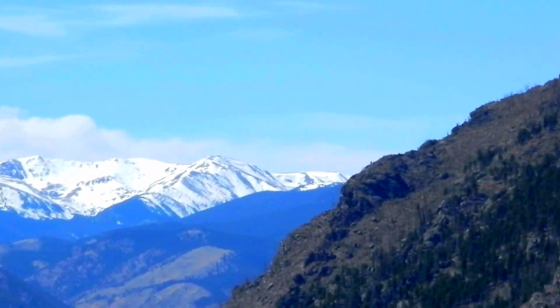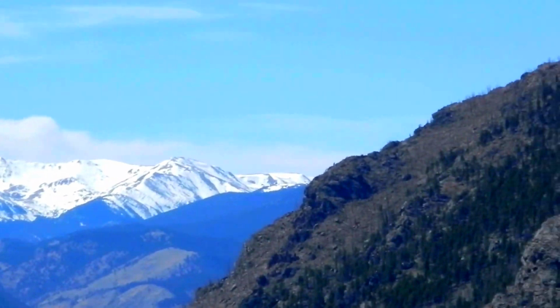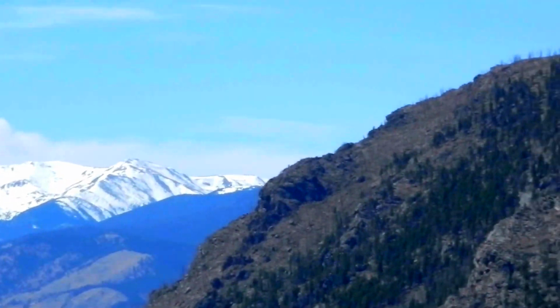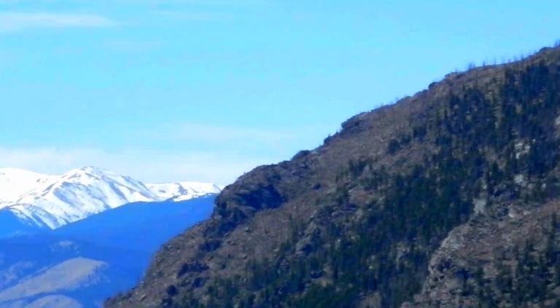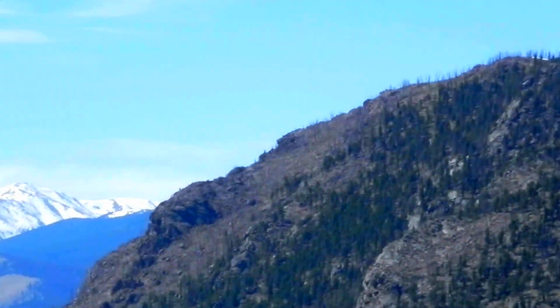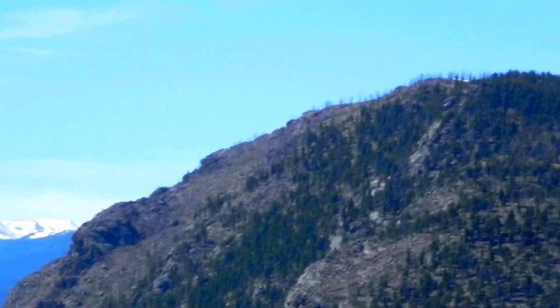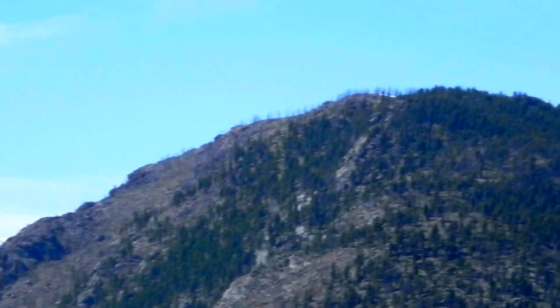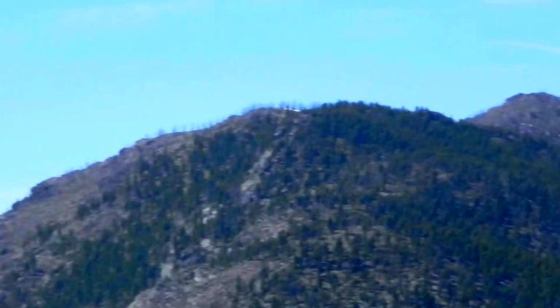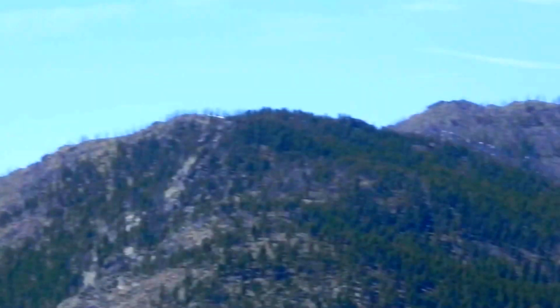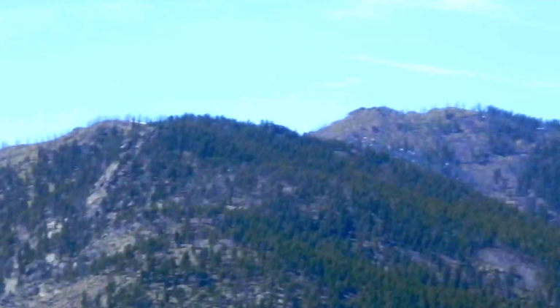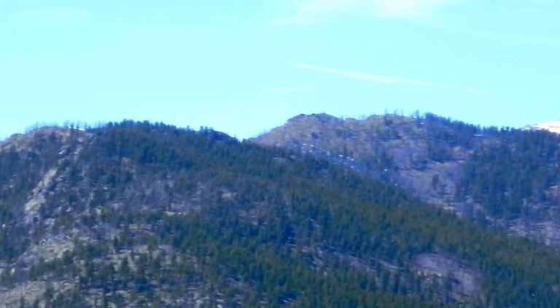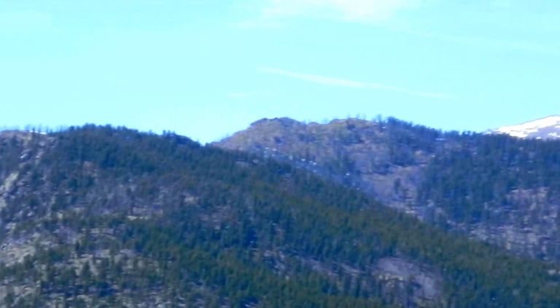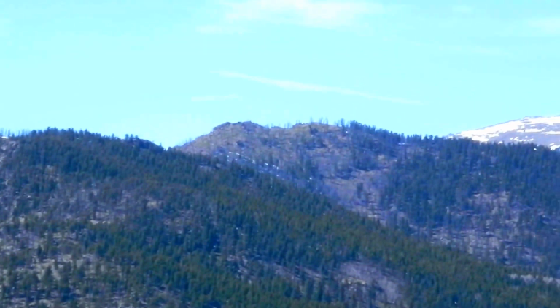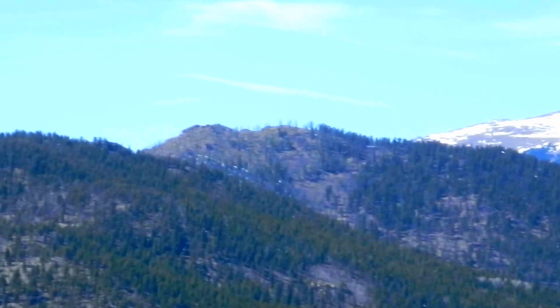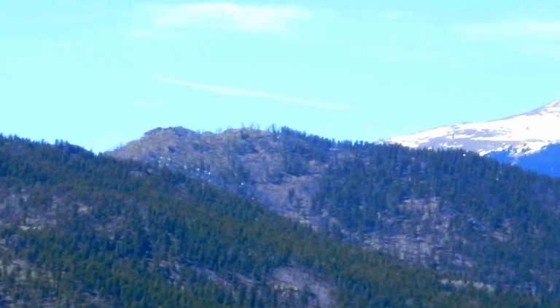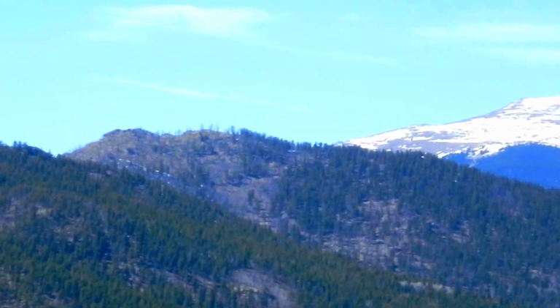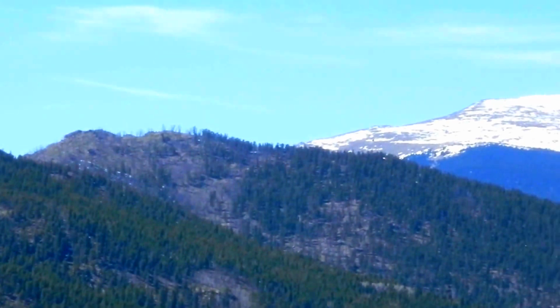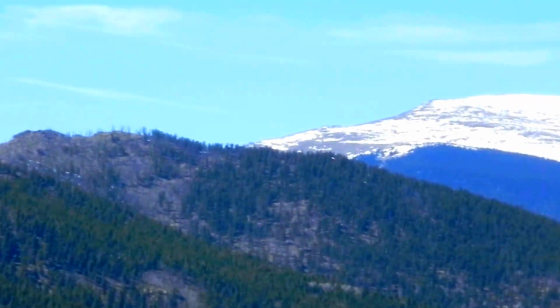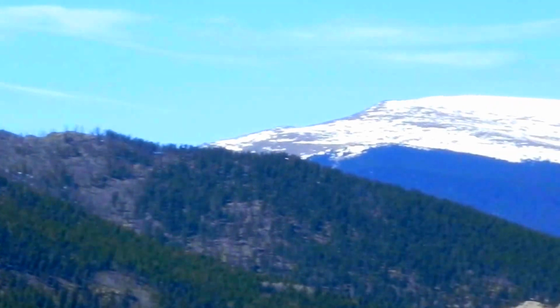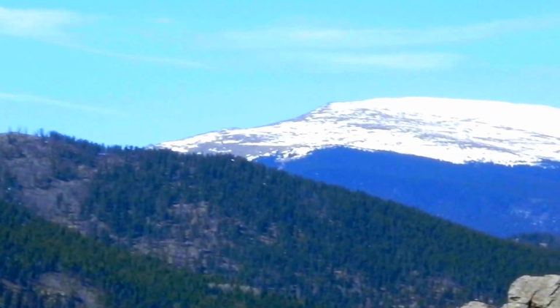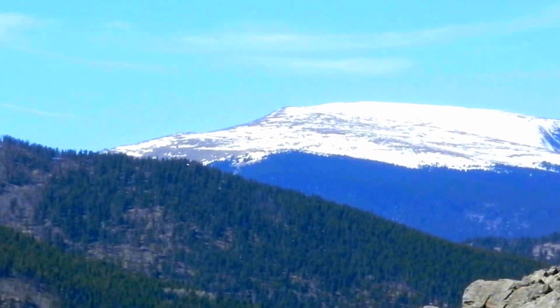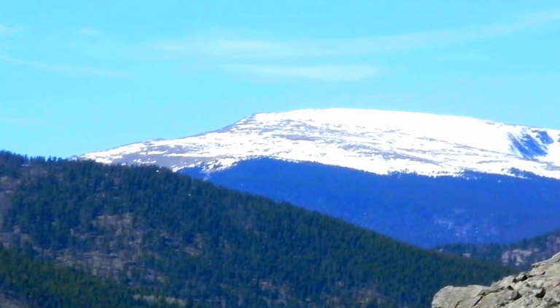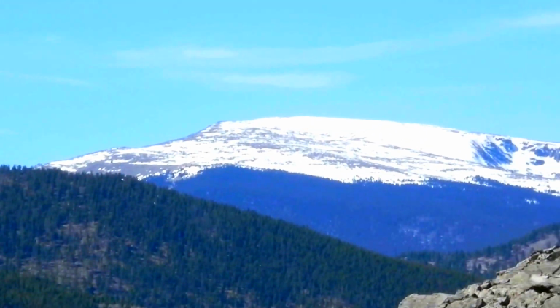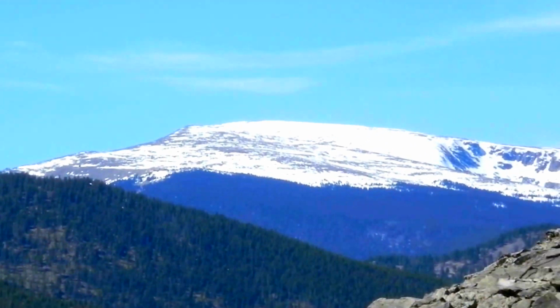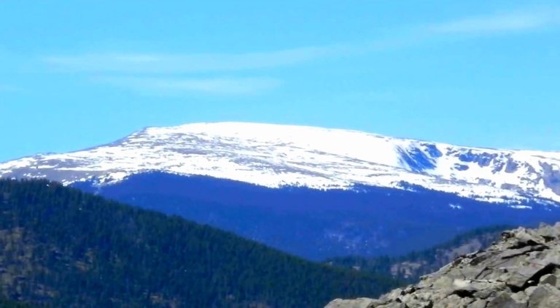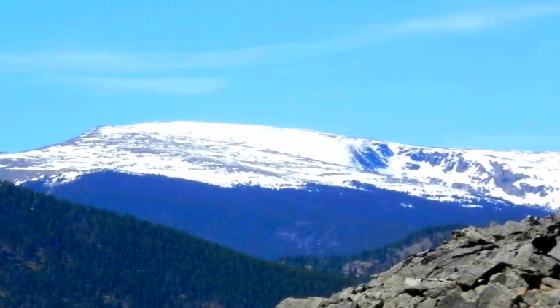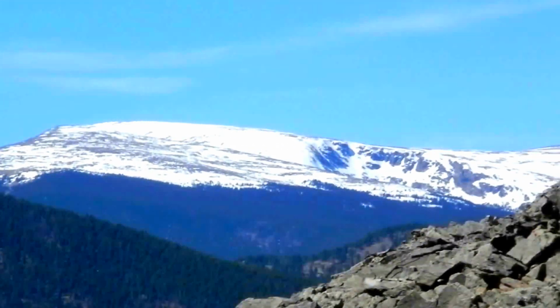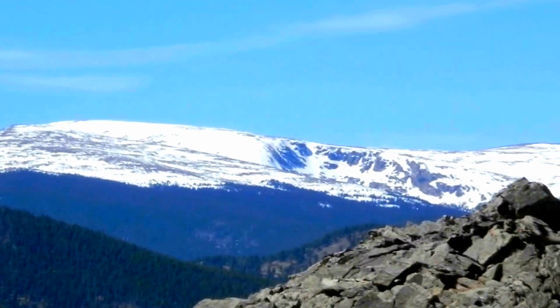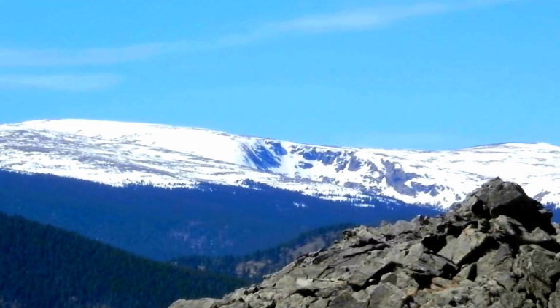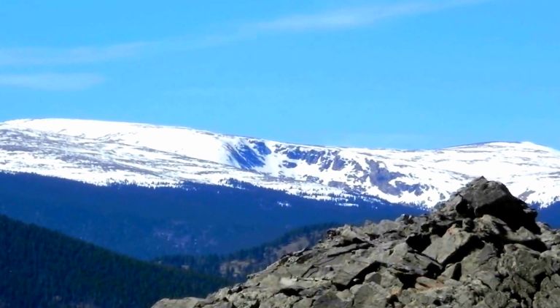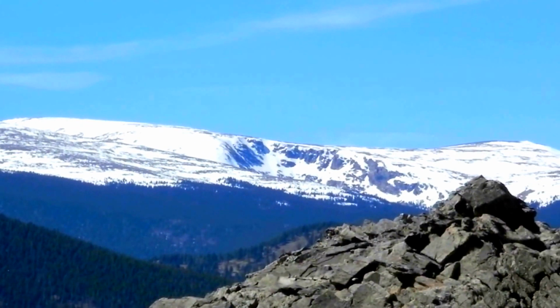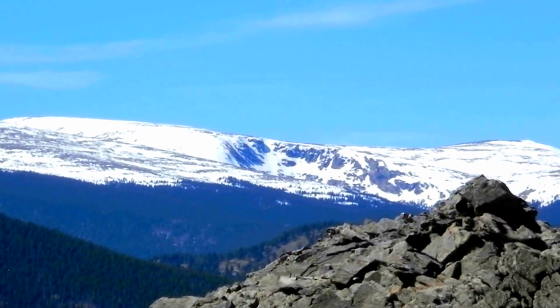If I go a little bit towards the right, we can see the top of Mount Logan.